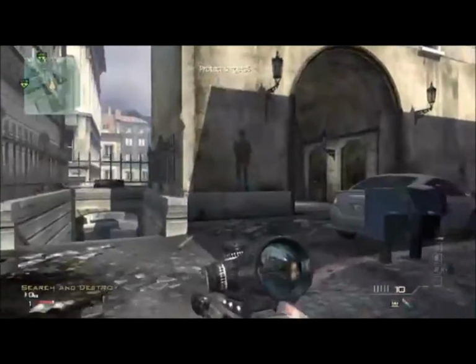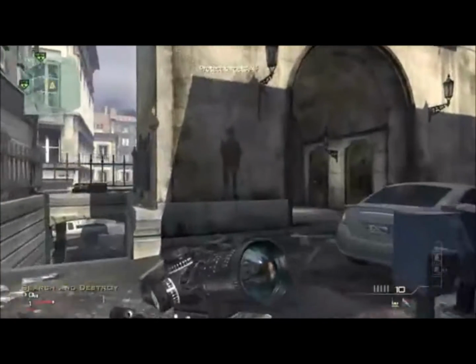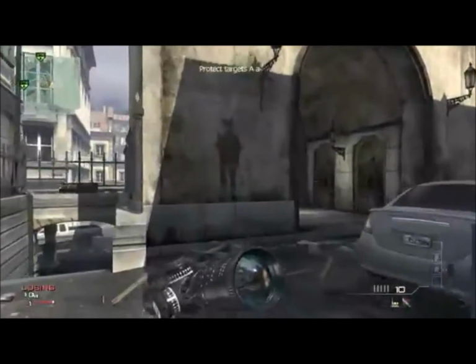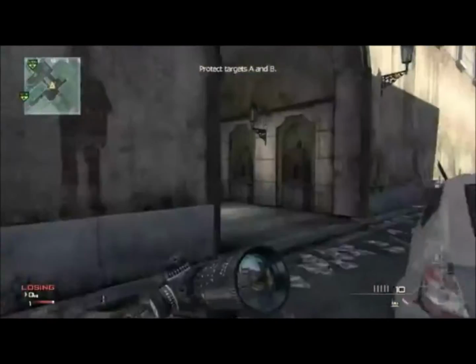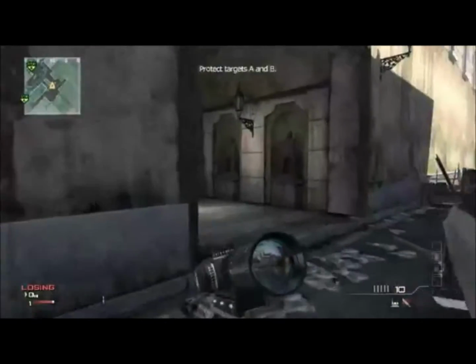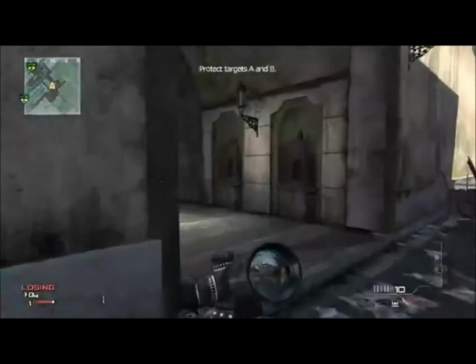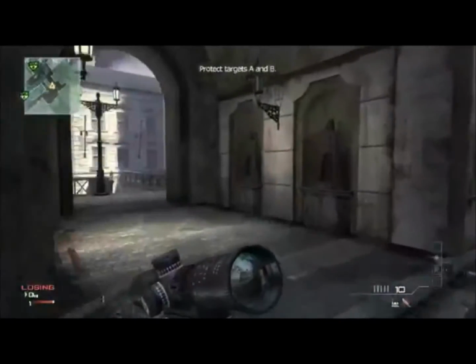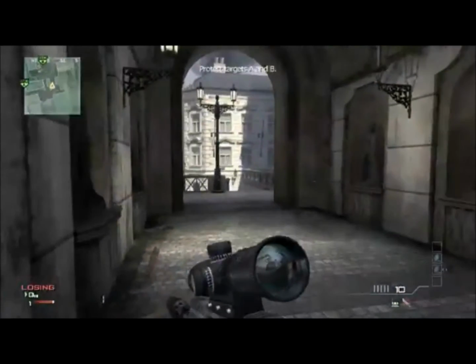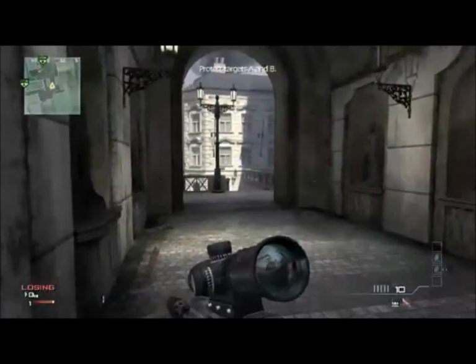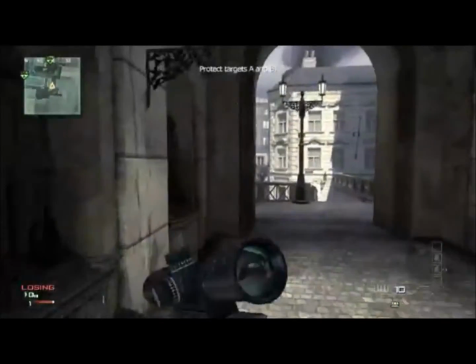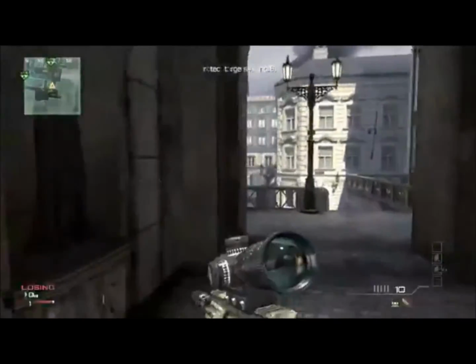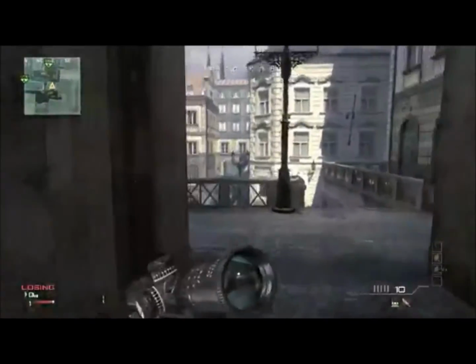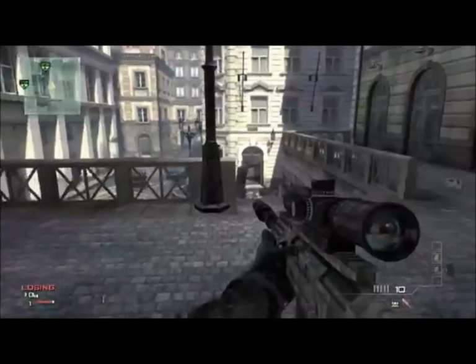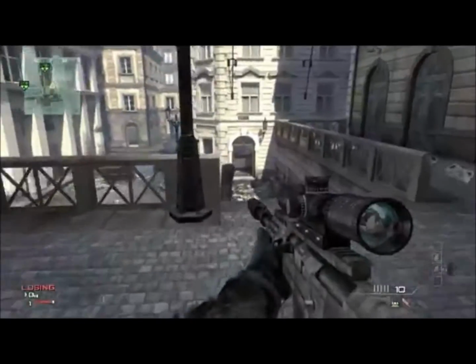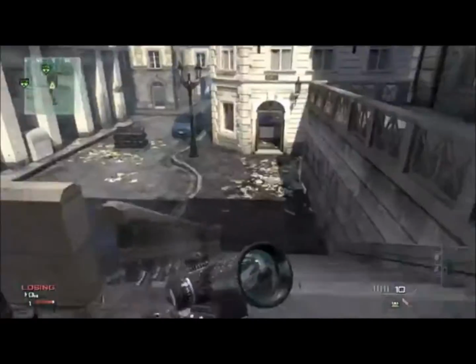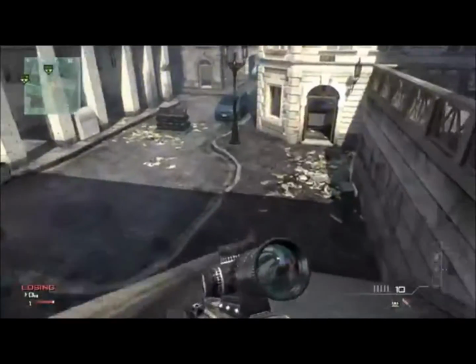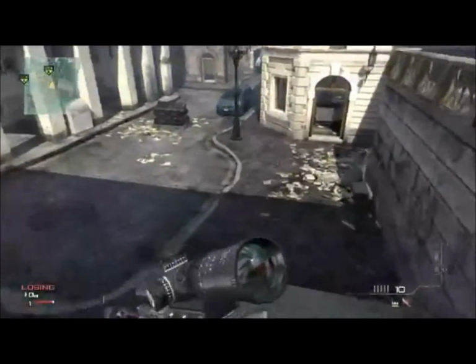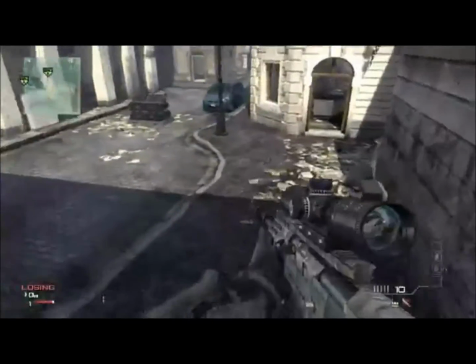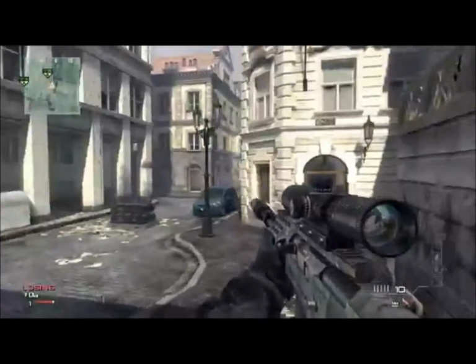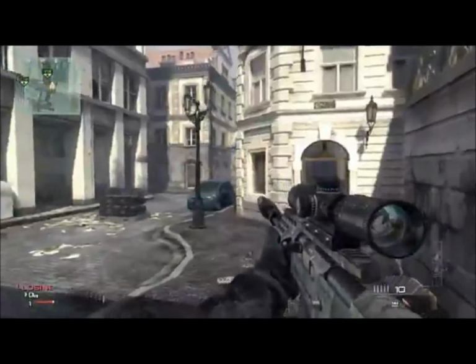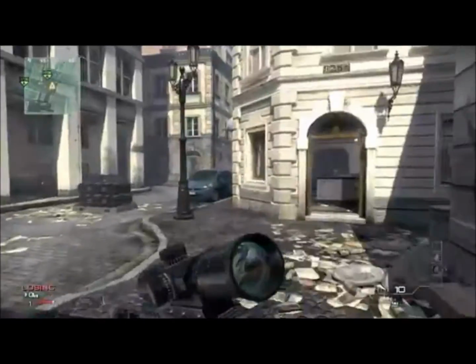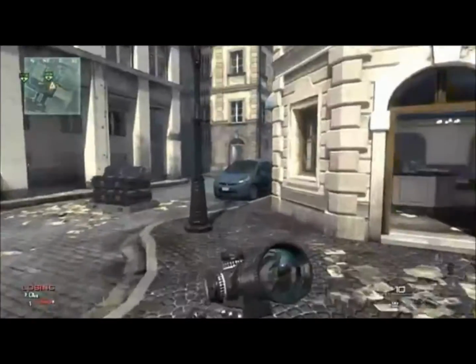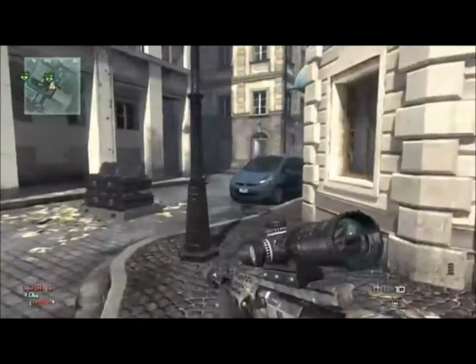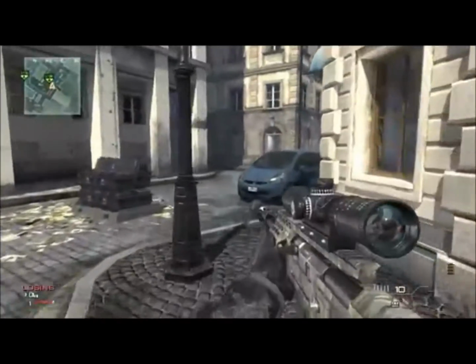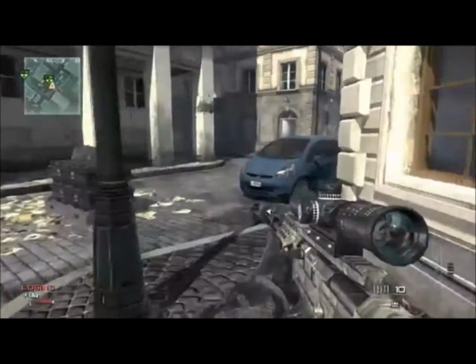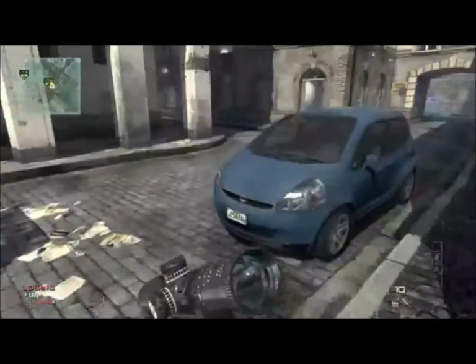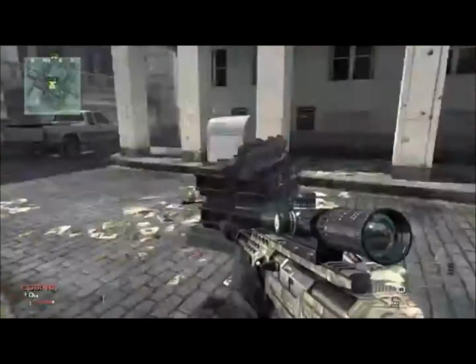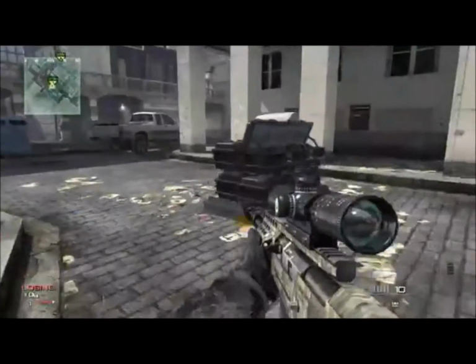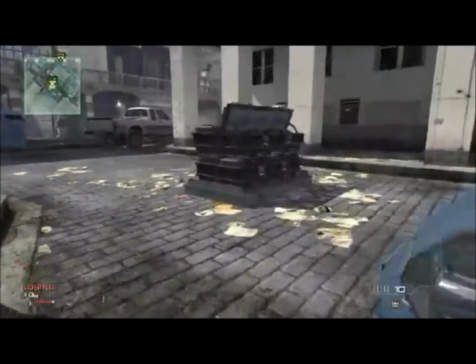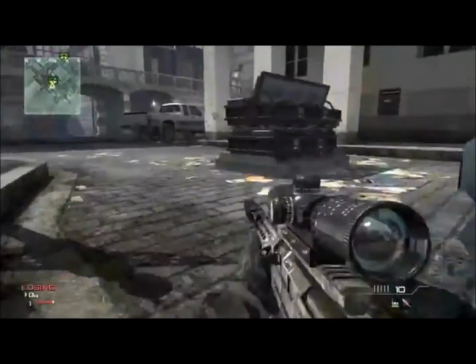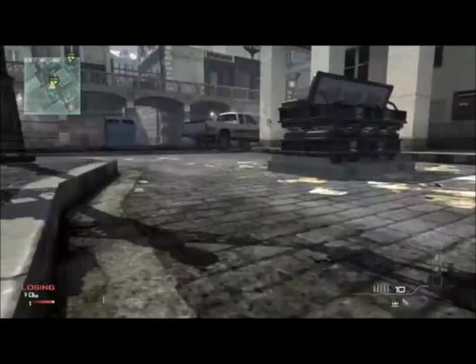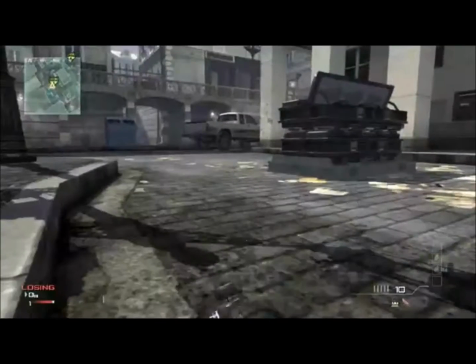Hey guys, today we're going to do some ninja defusing on Lockdown. This bomb is B, and when you go down these steps, please hold the railings — it's for your own safety.